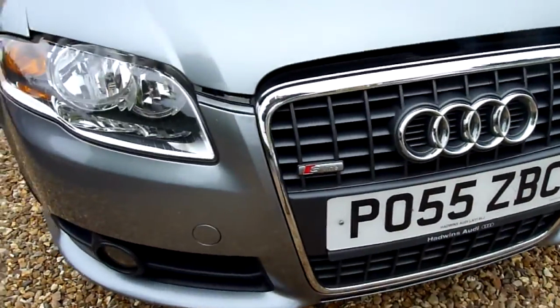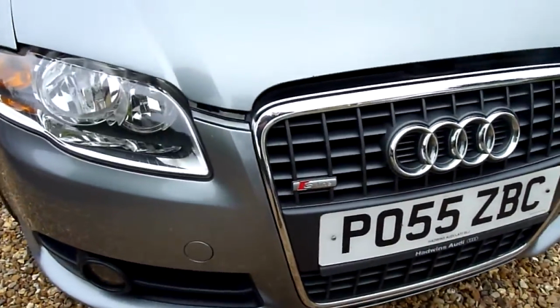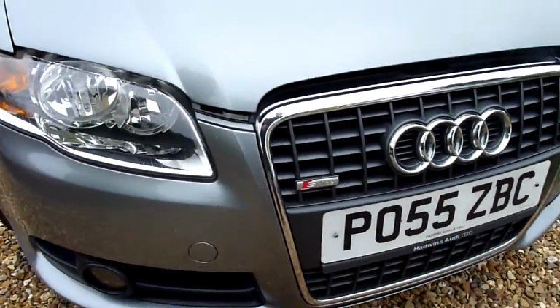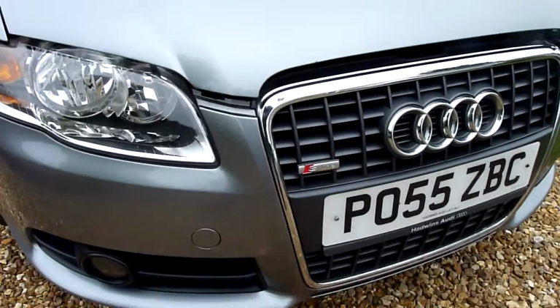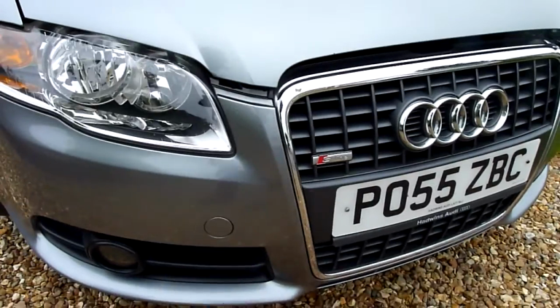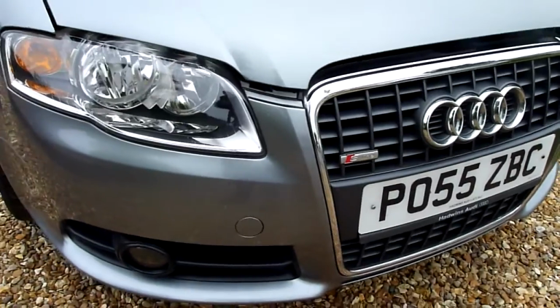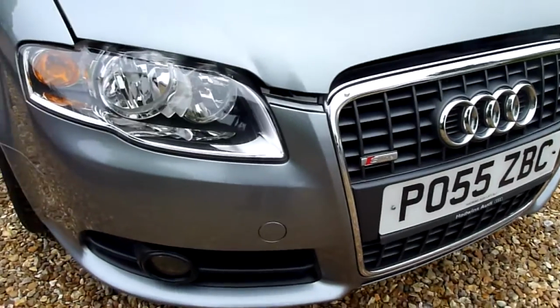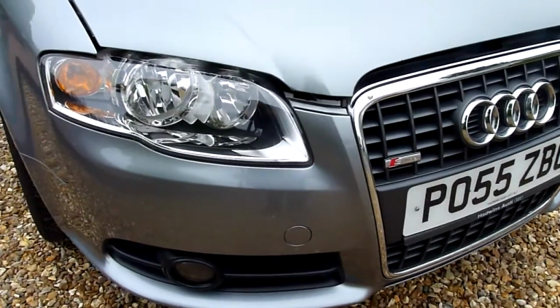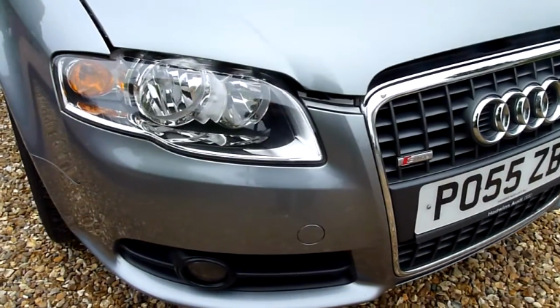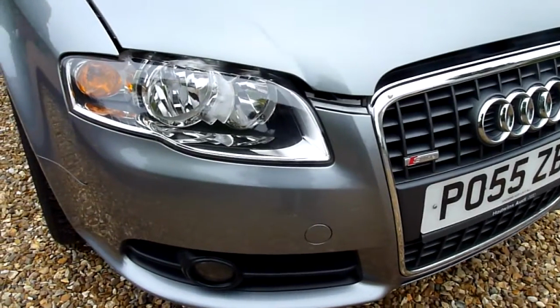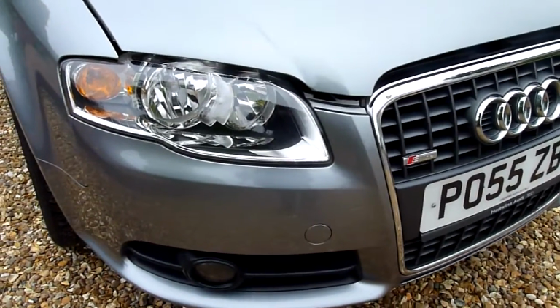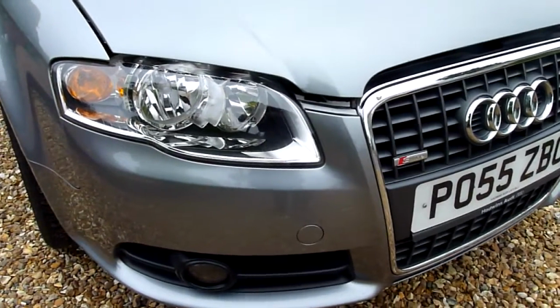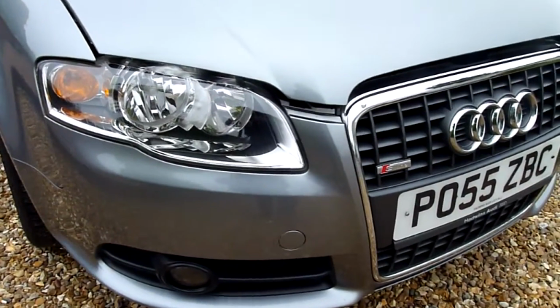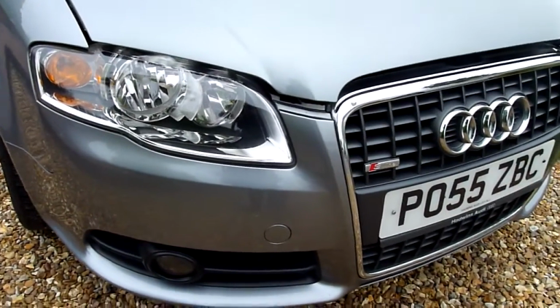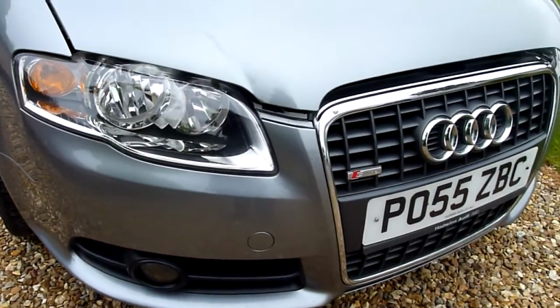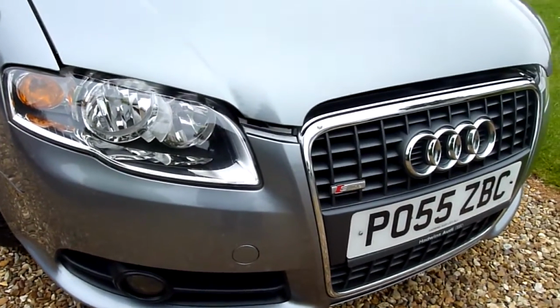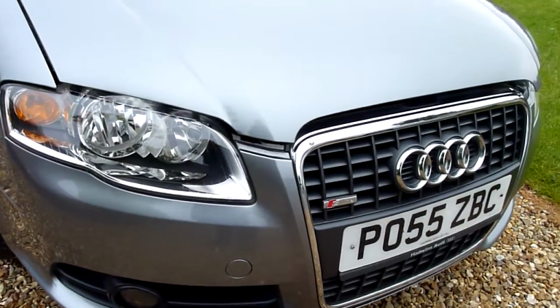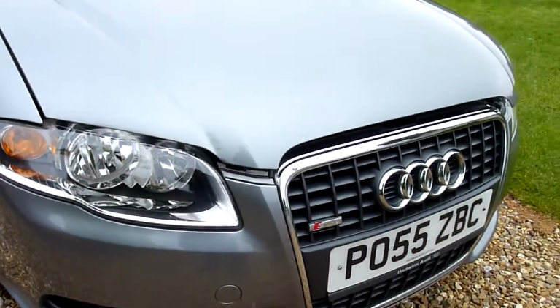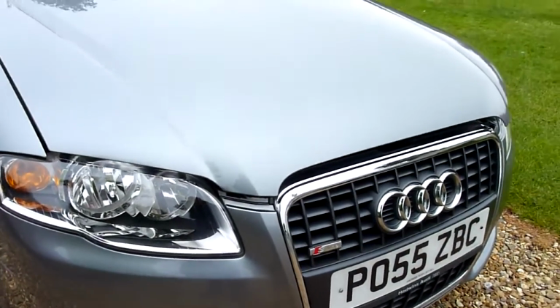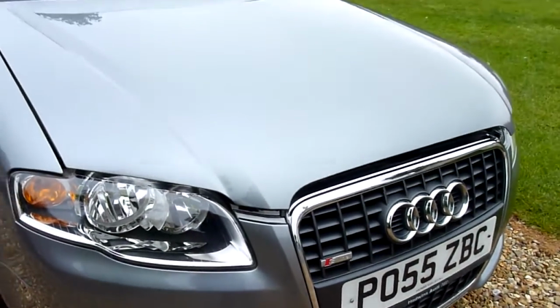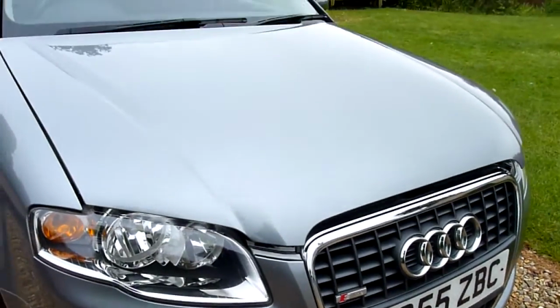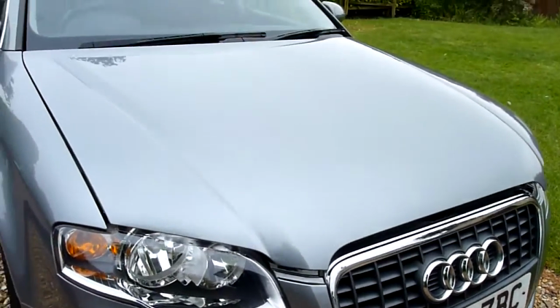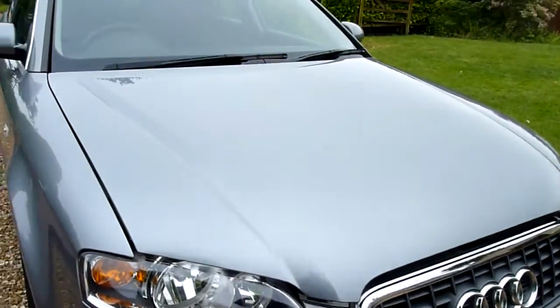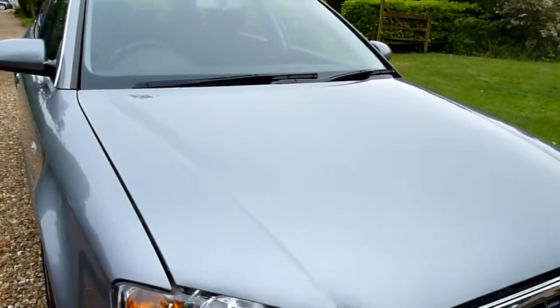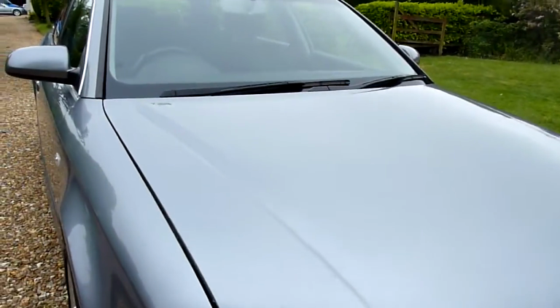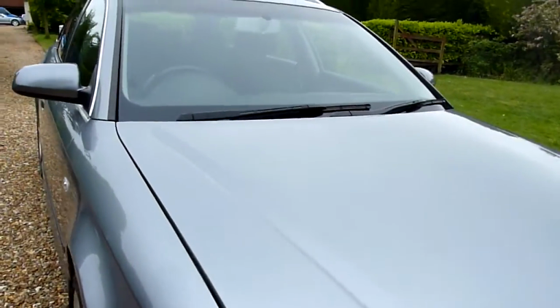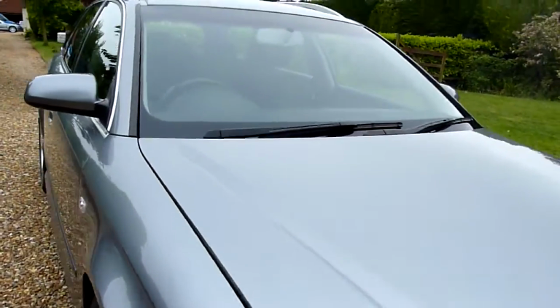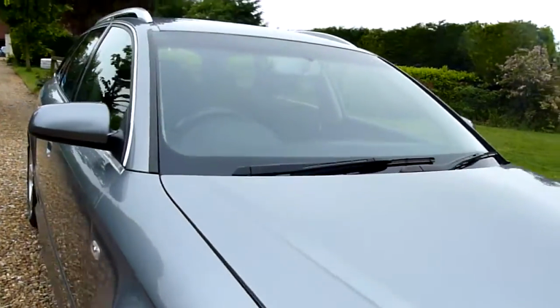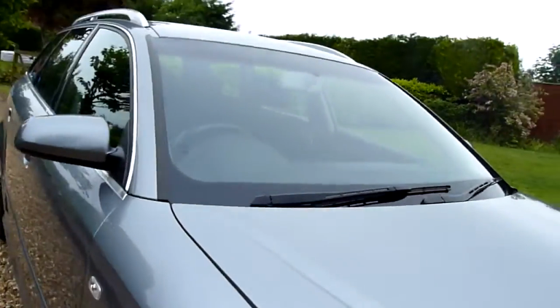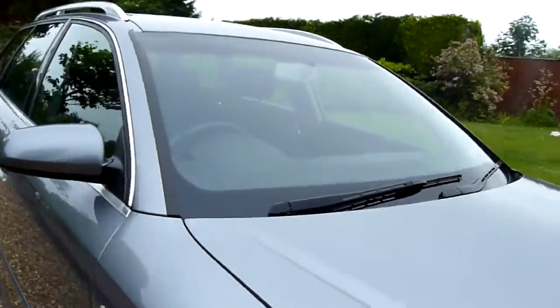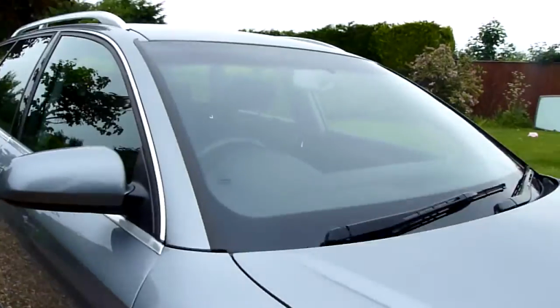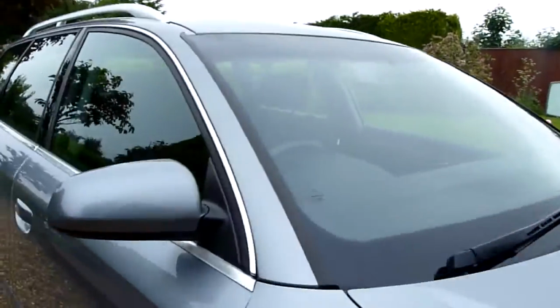The bonnet is open because I'm going to show you the engine. There's the Sportline badge on there, and then we'll have a look at the engine and look inside.